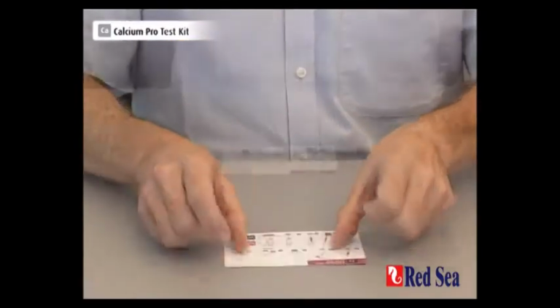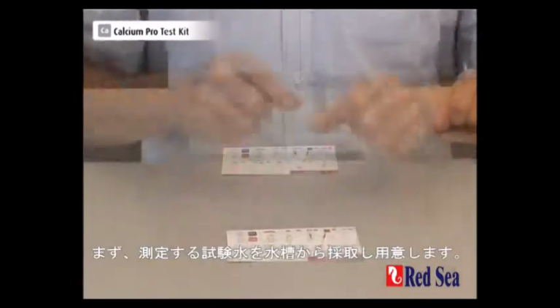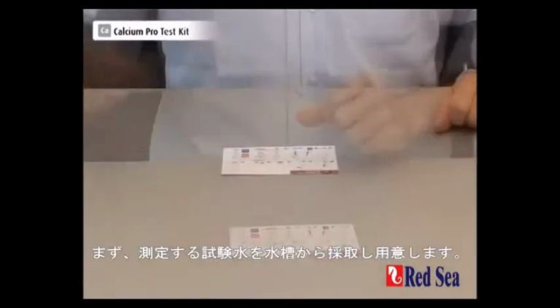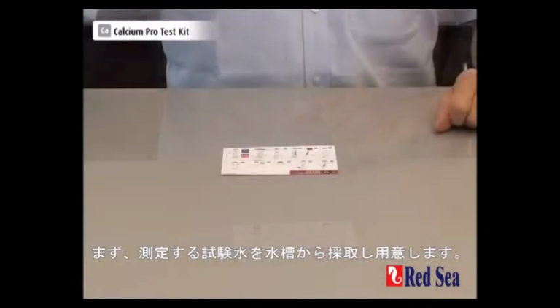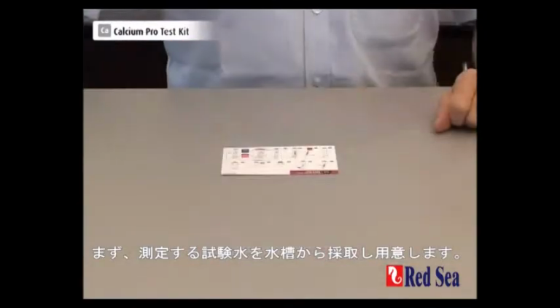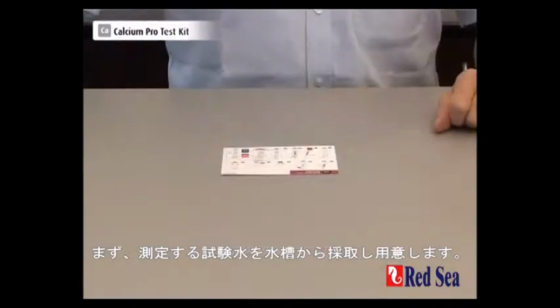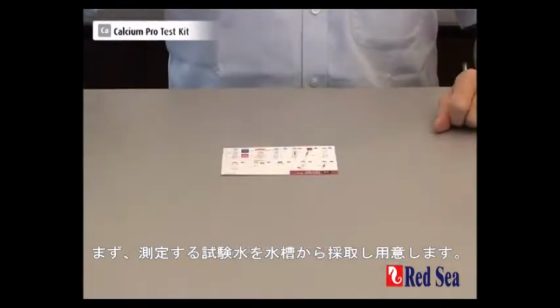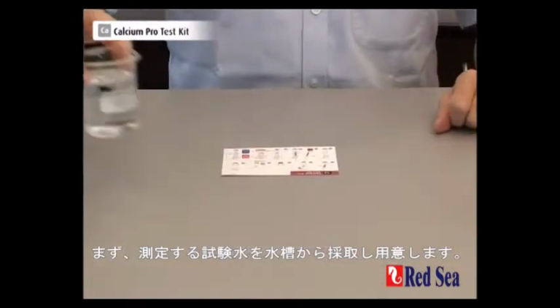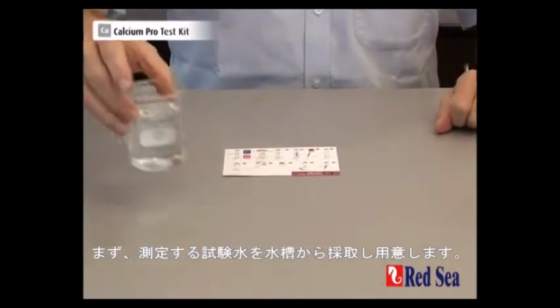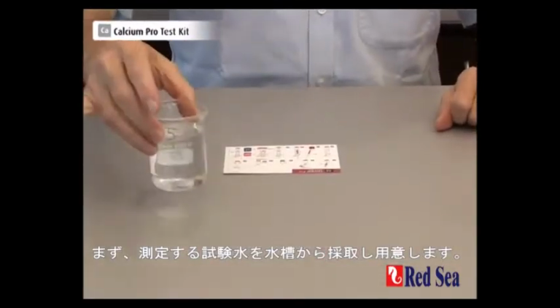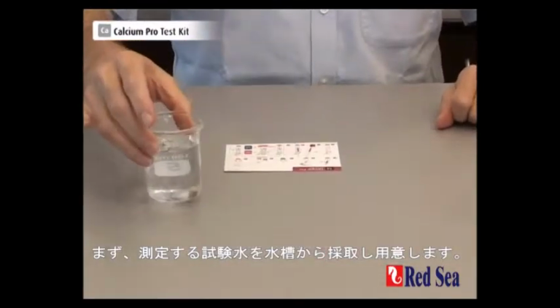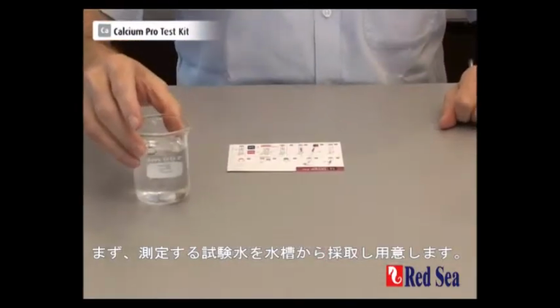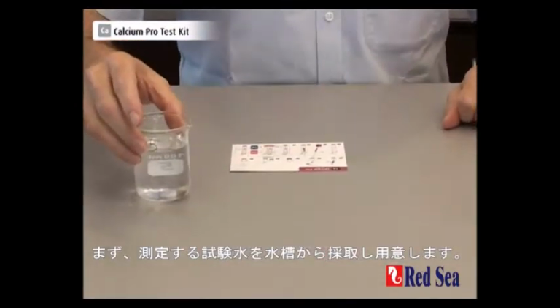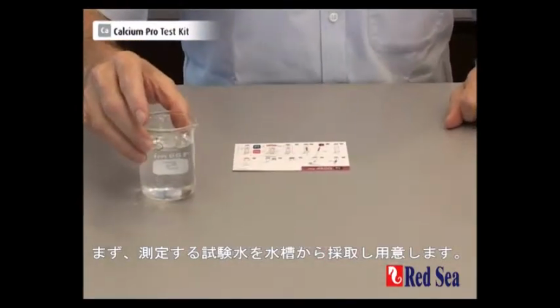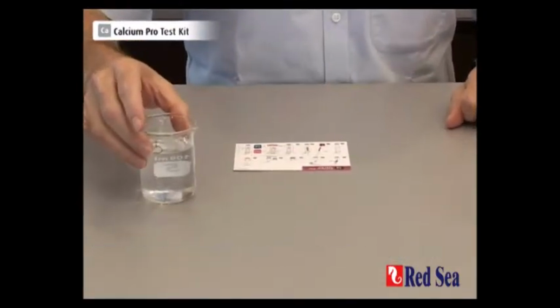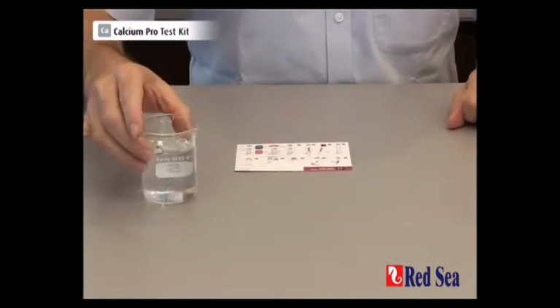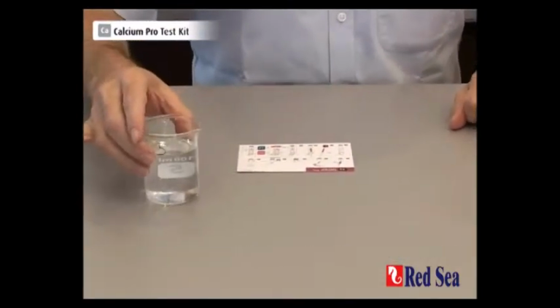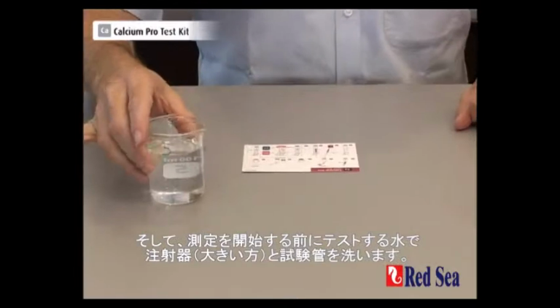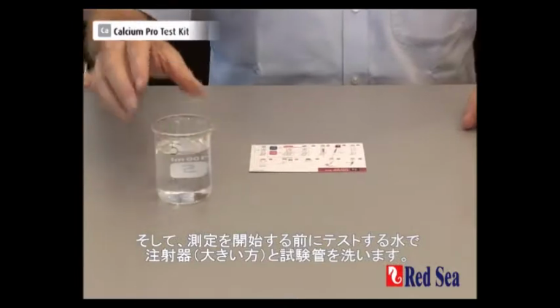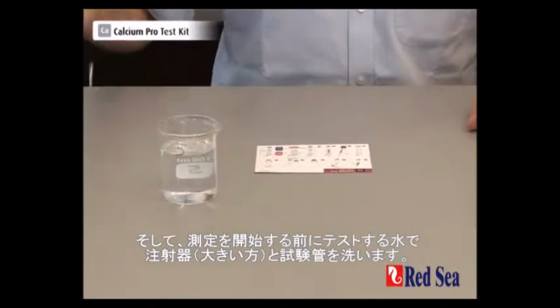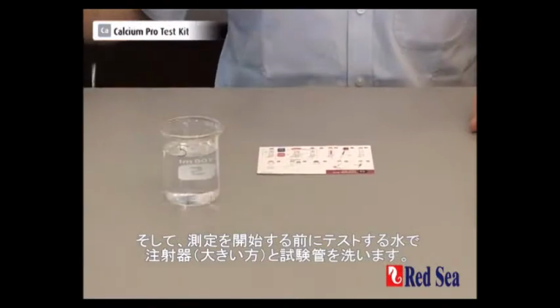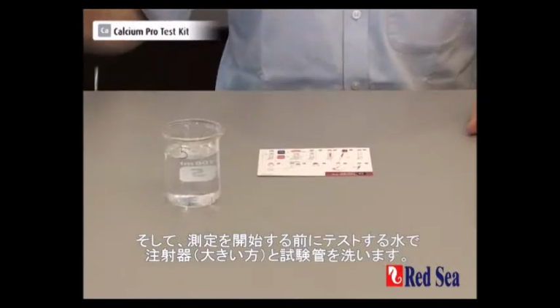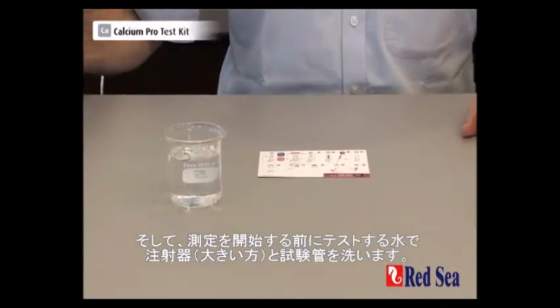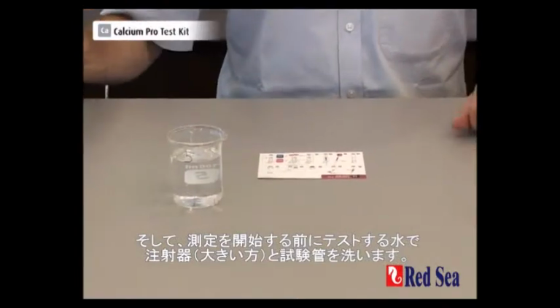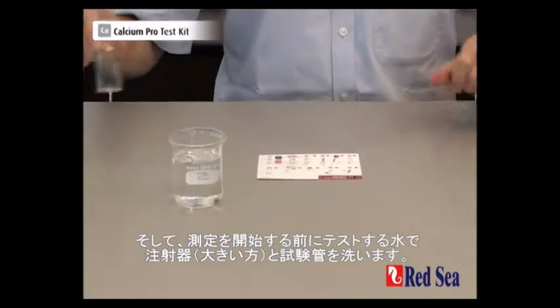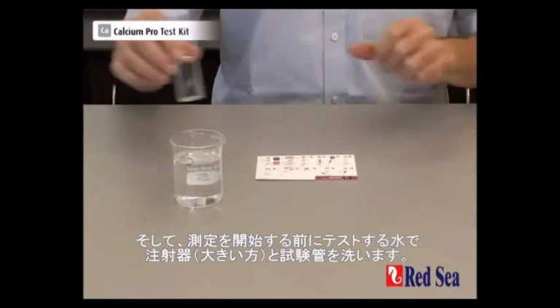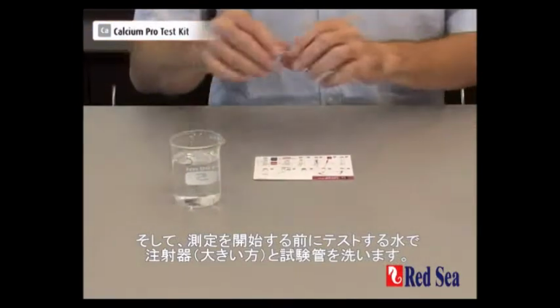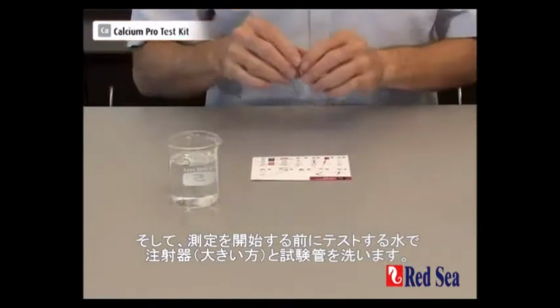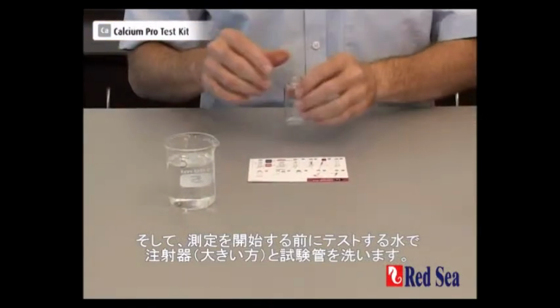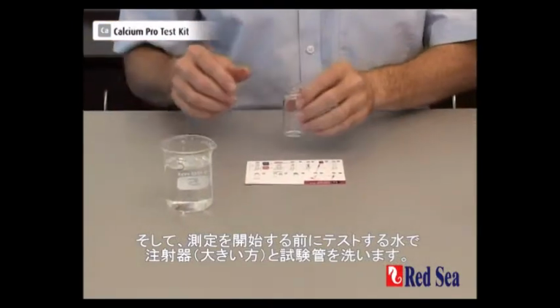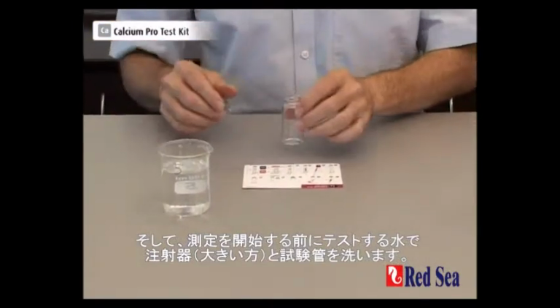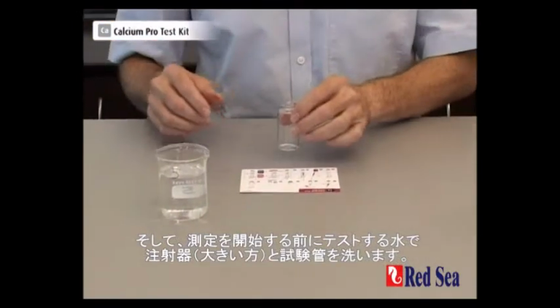Before doing the test, I prepared a sample of water from the aquarium and I've washed all of my syringes and vials, so we're ready to go.